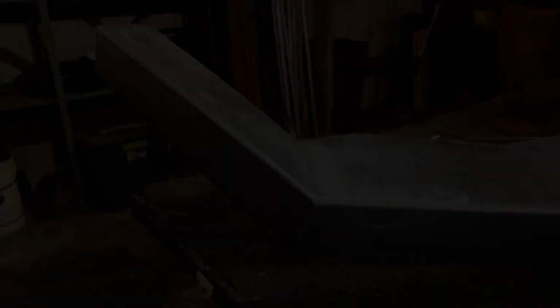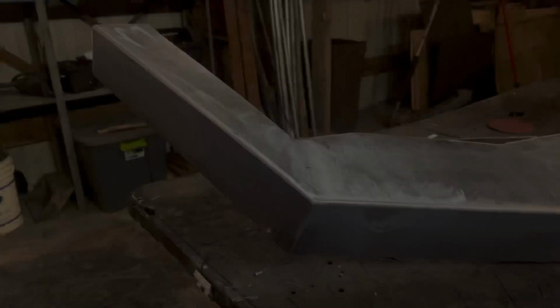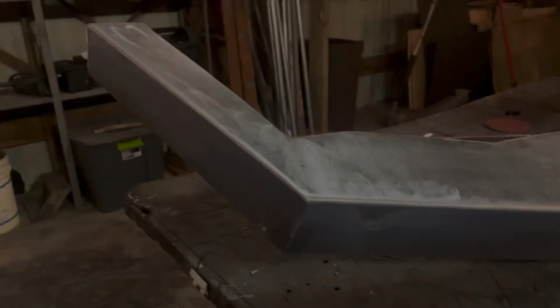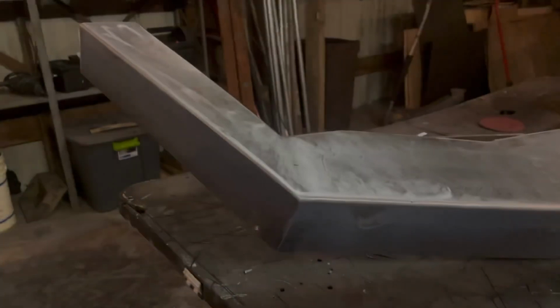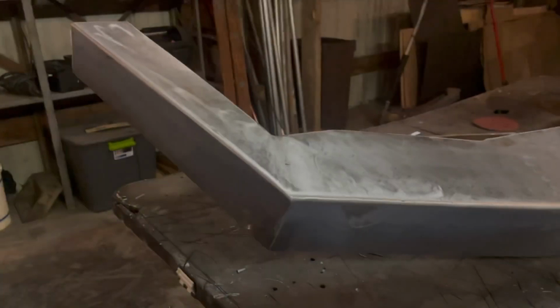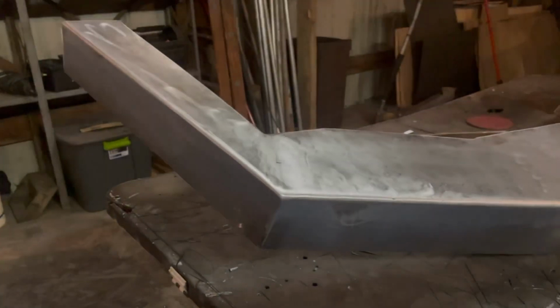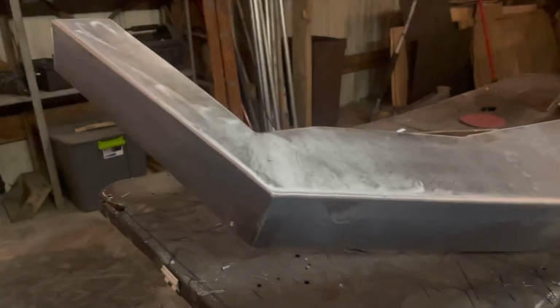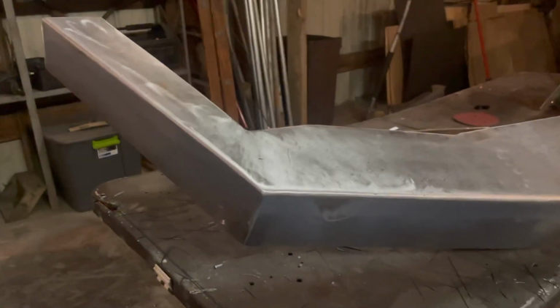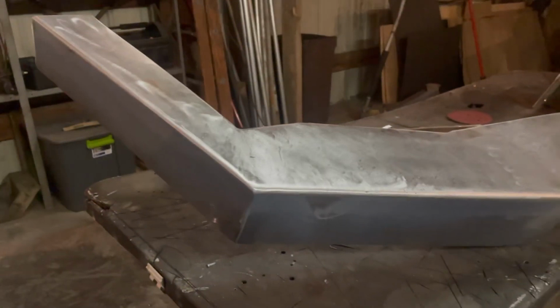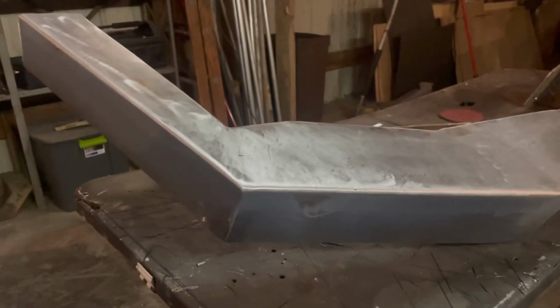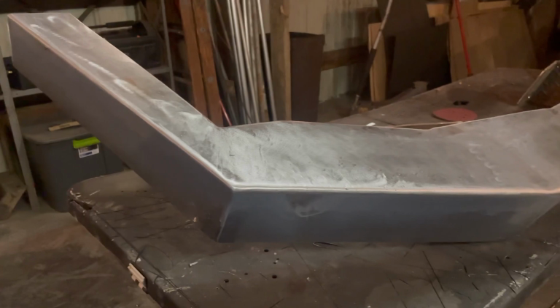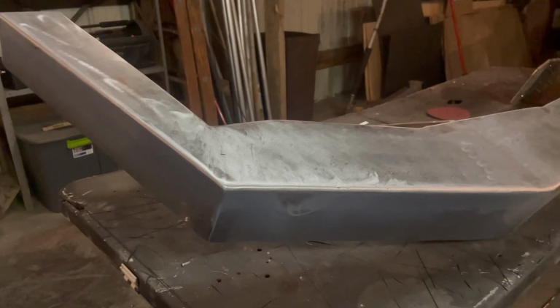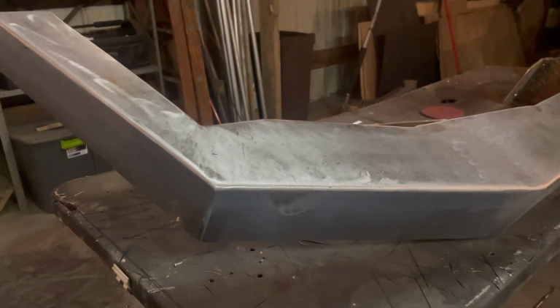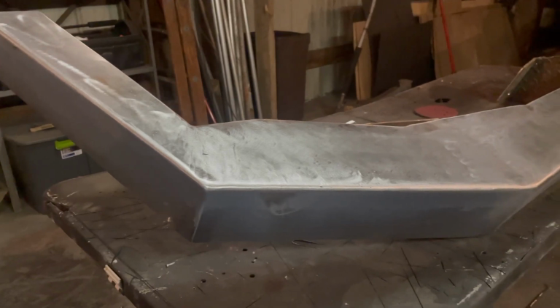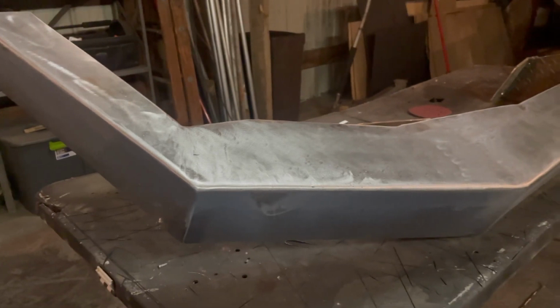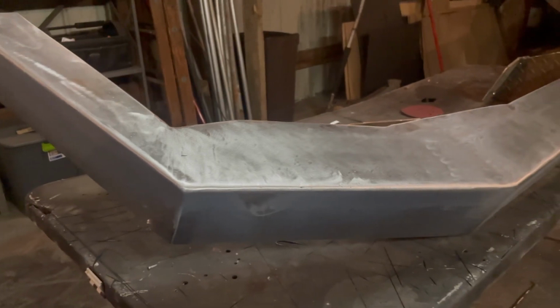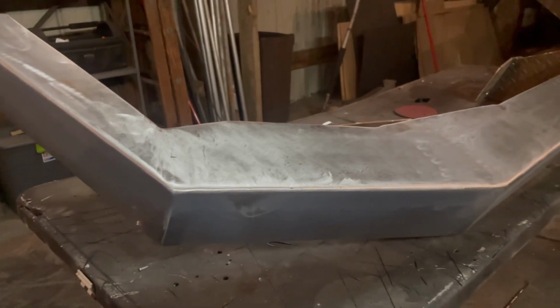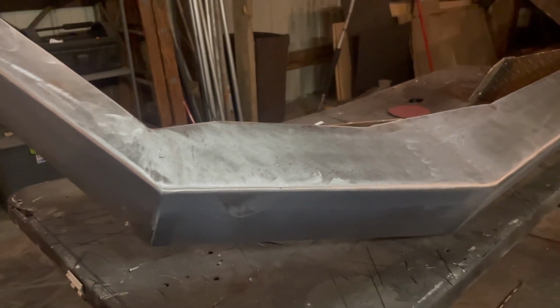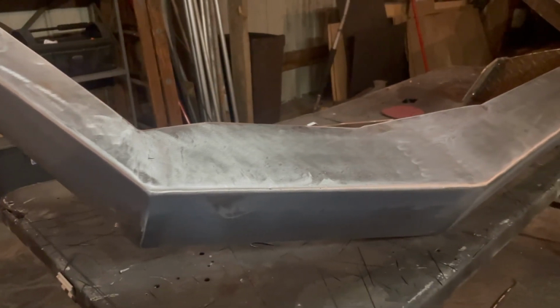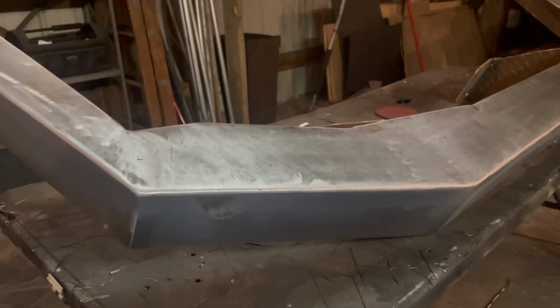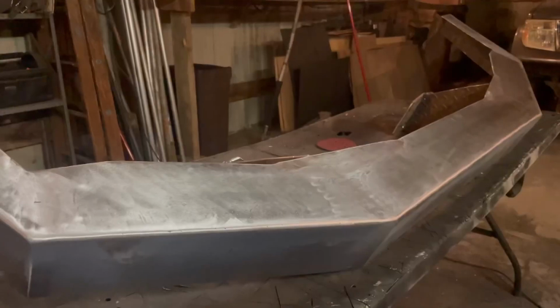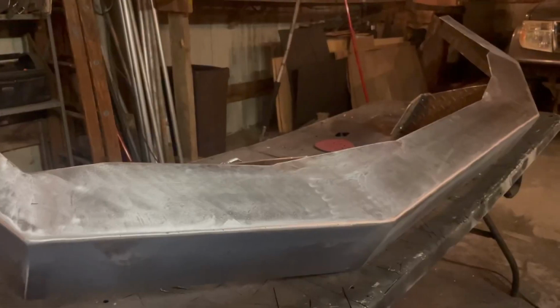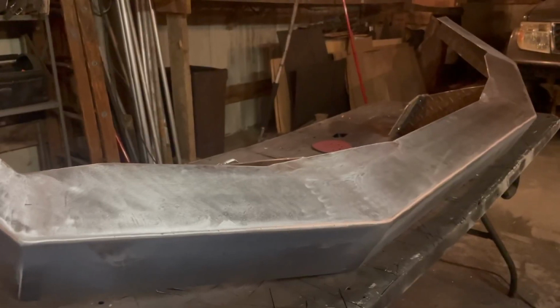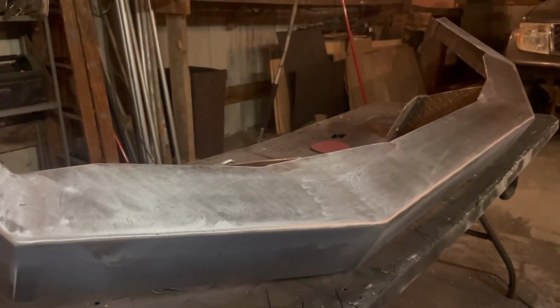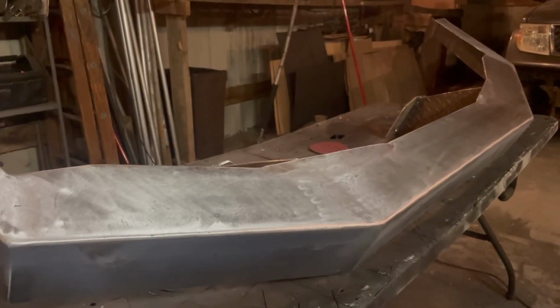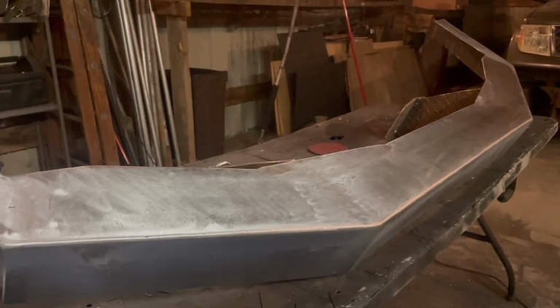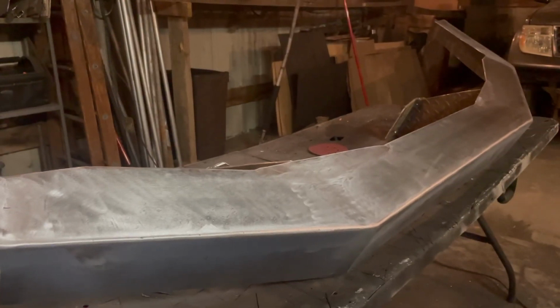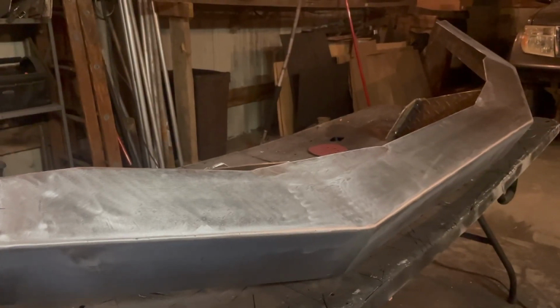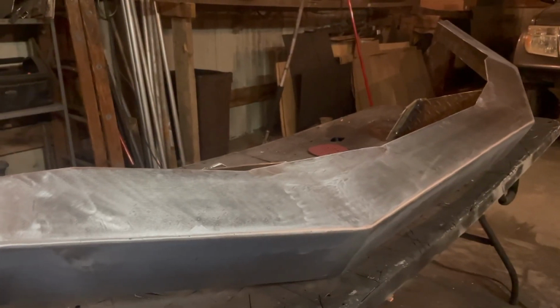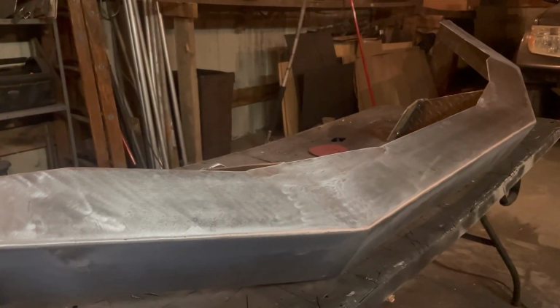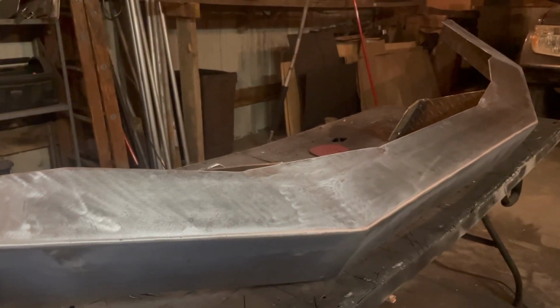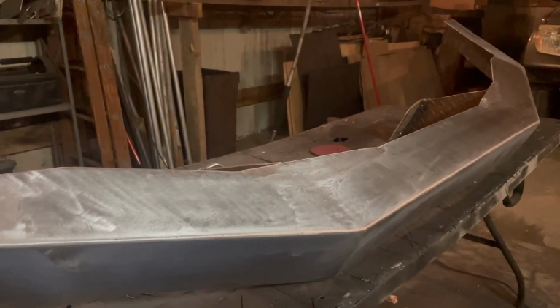Now that the bumper is complete, everything is clean and sanded, it's time for paint and then installation.